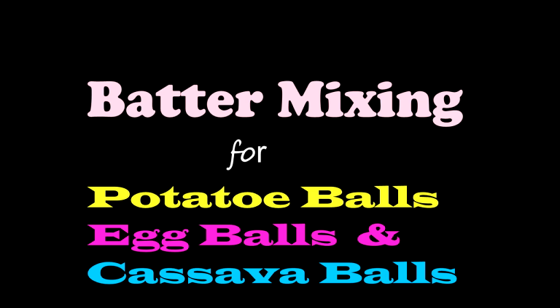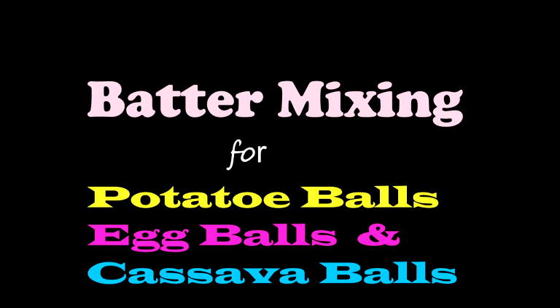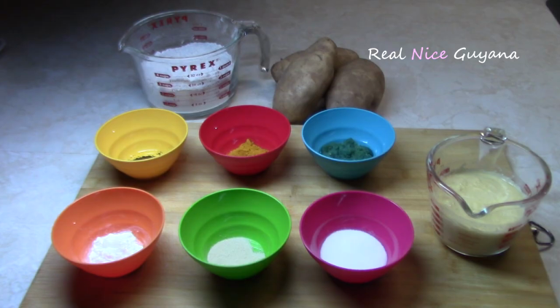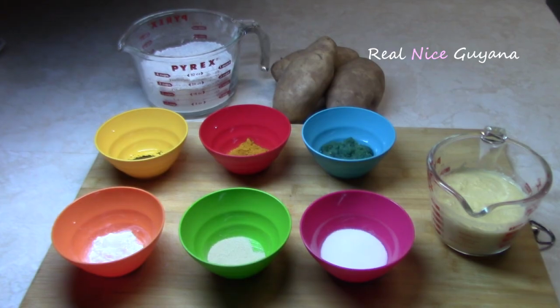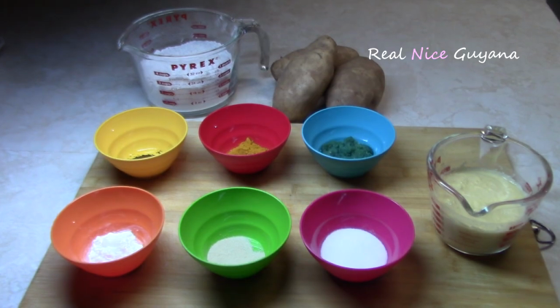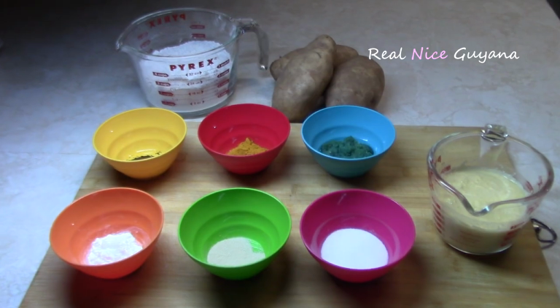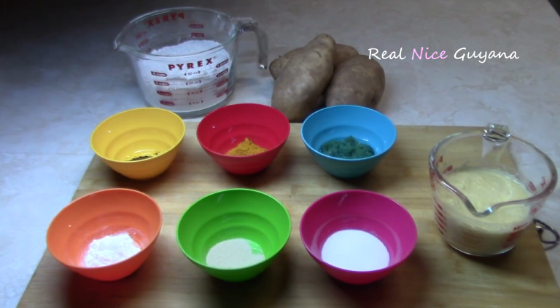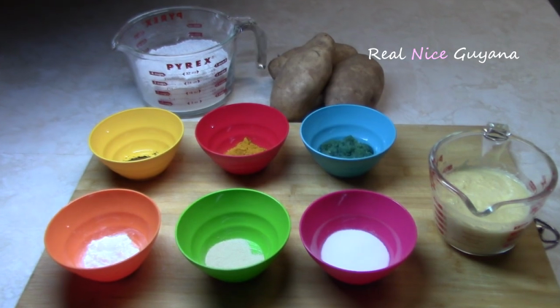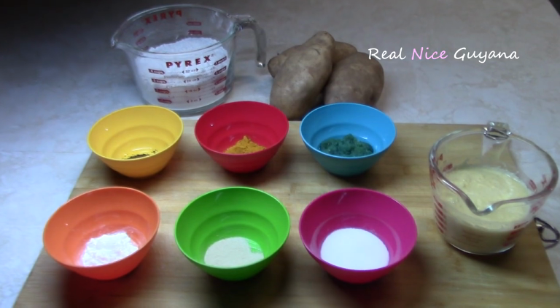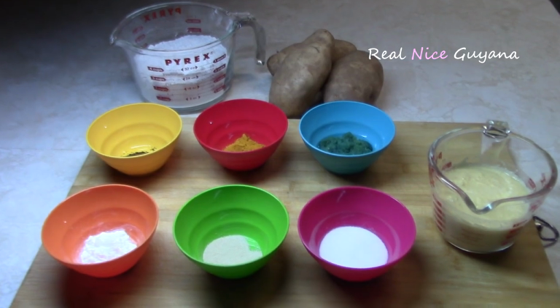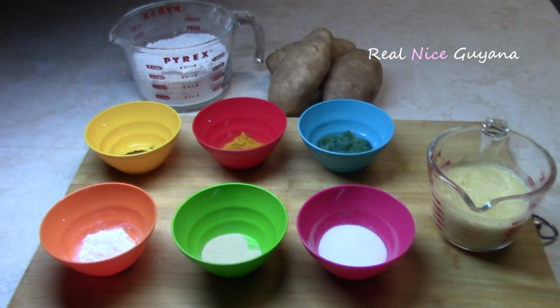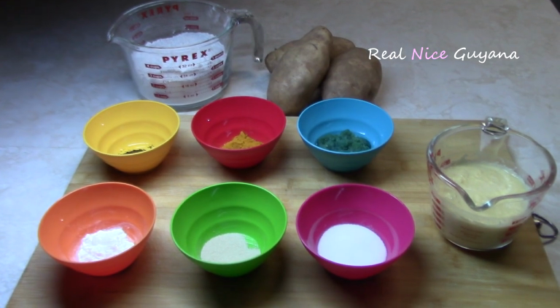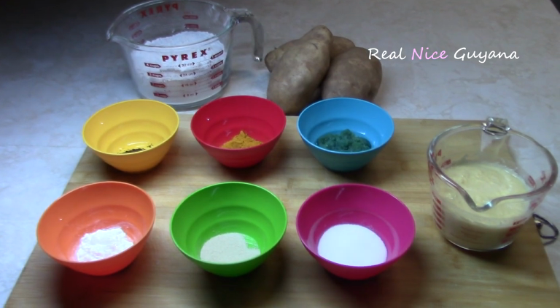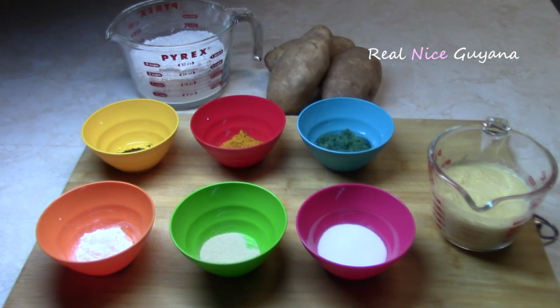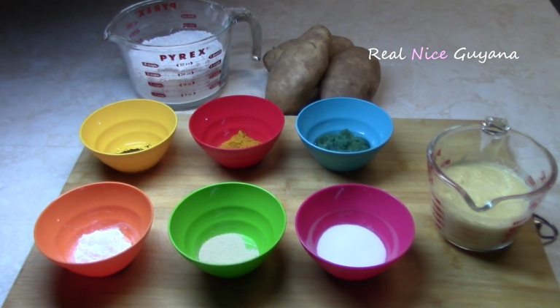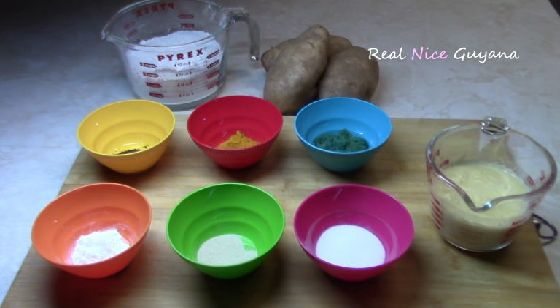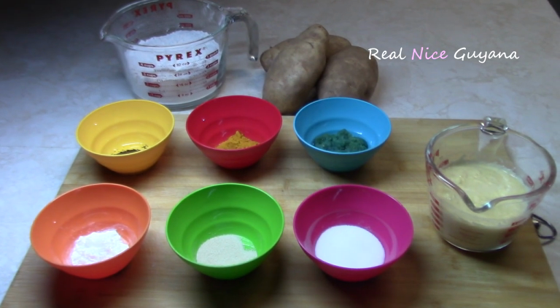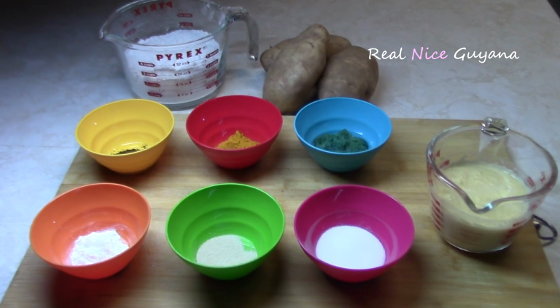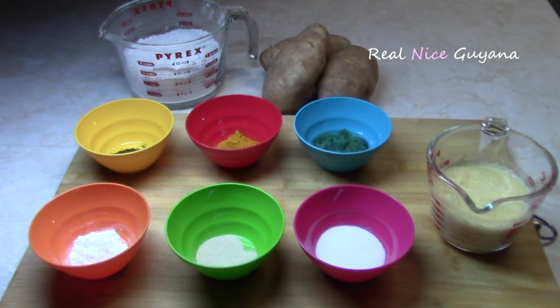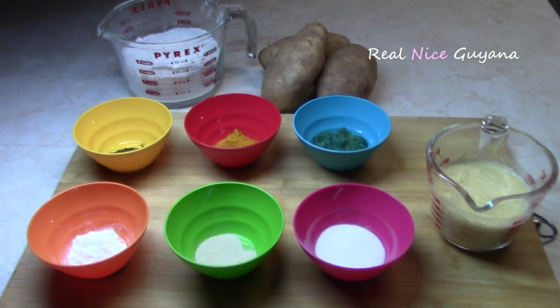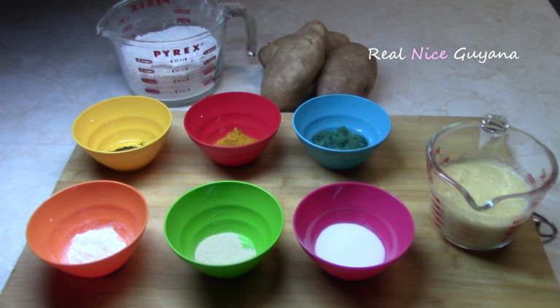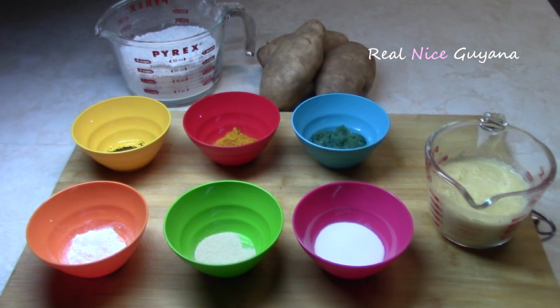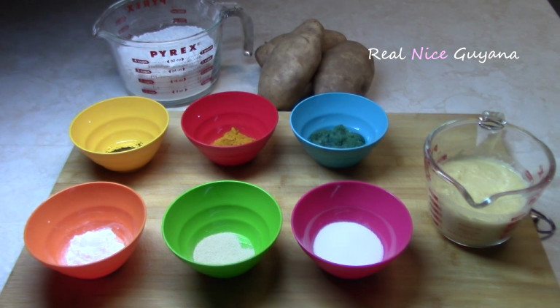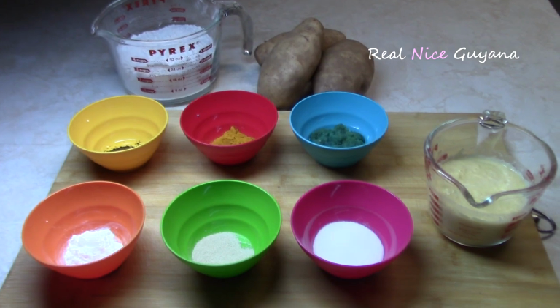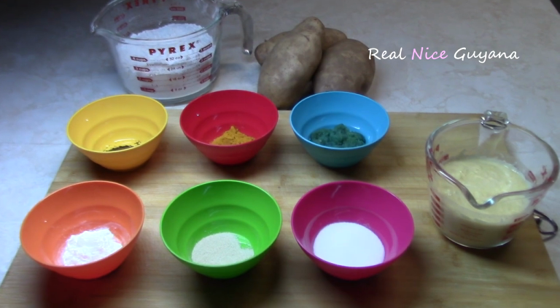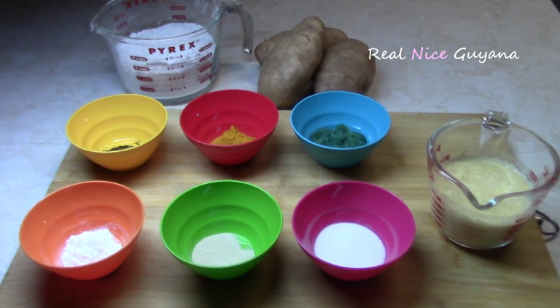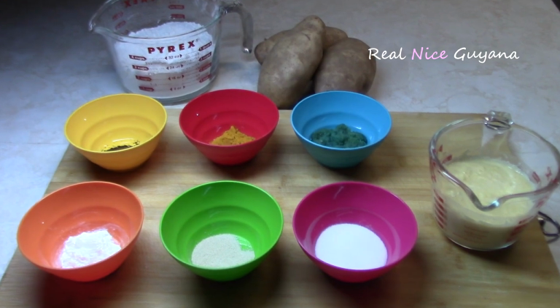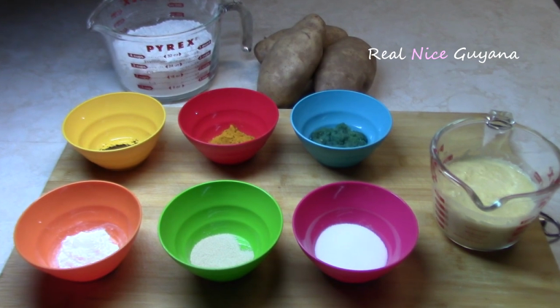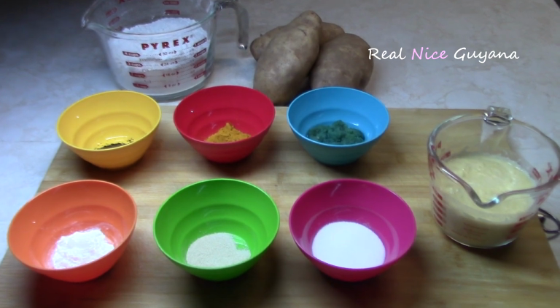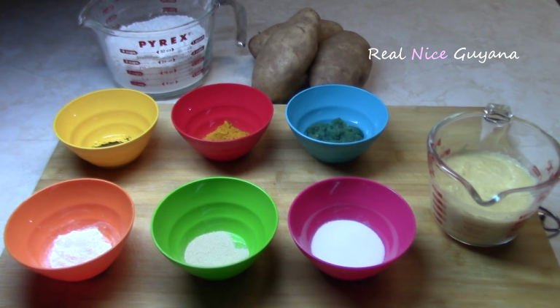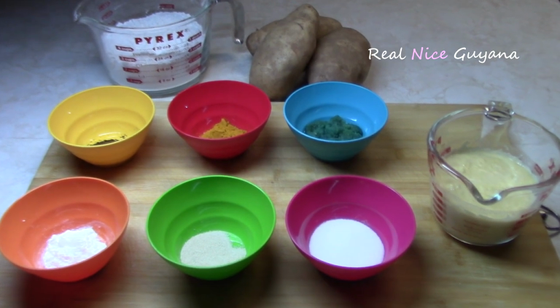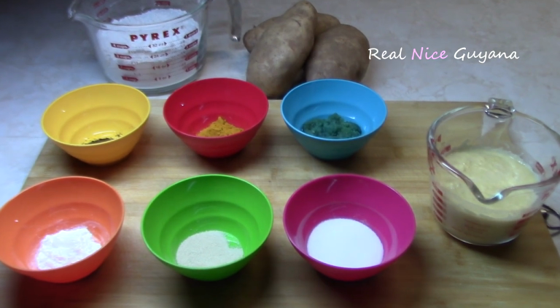Hey guys, RealNiceGayana here again with another recipe. Another real nice recipe.